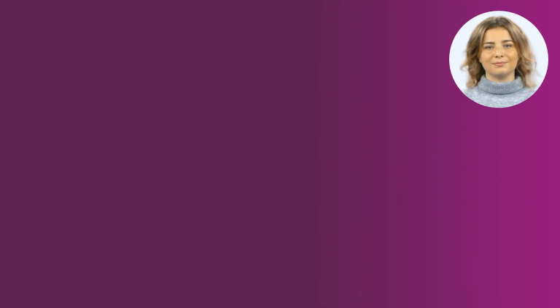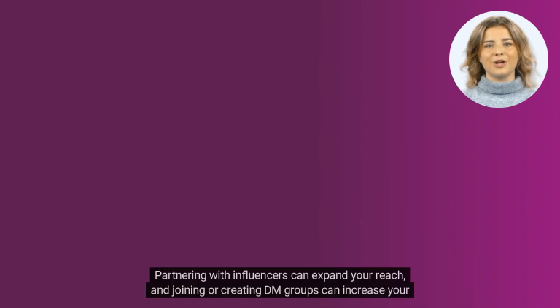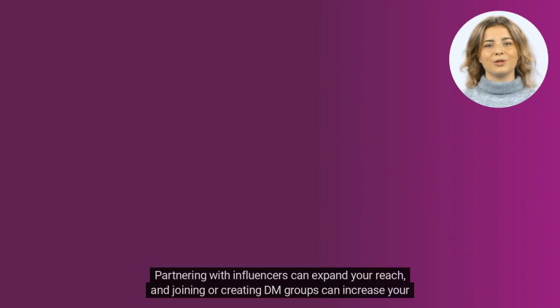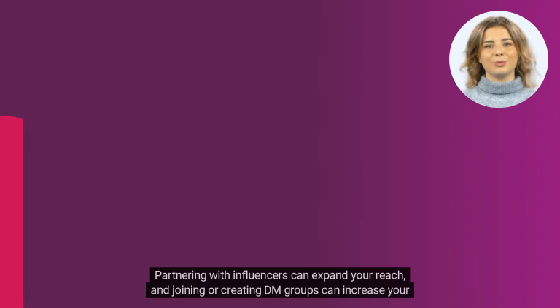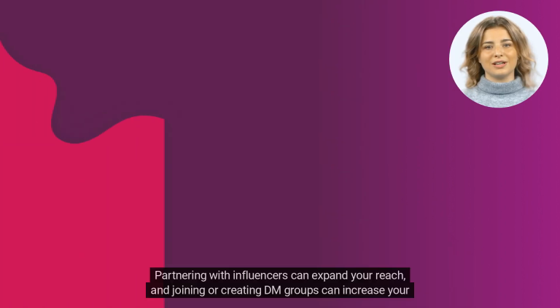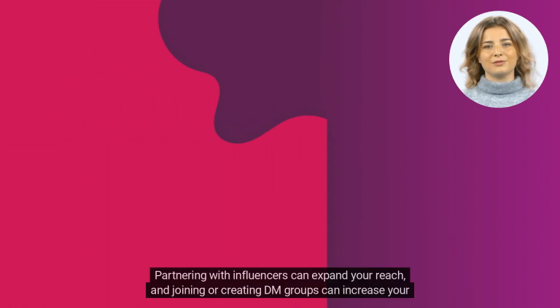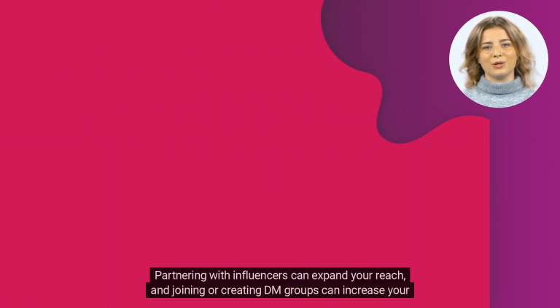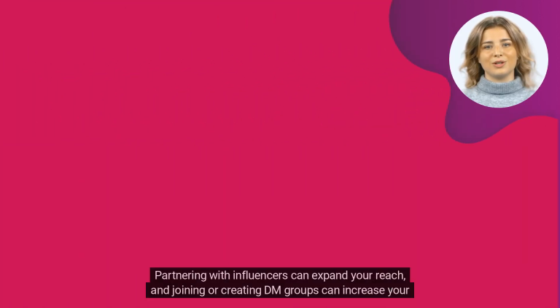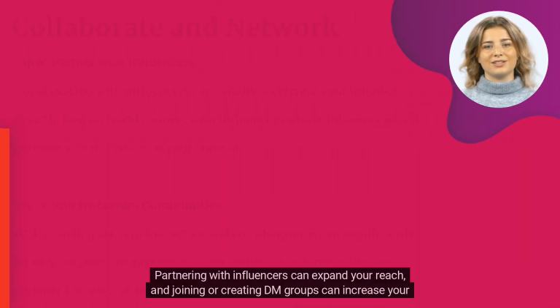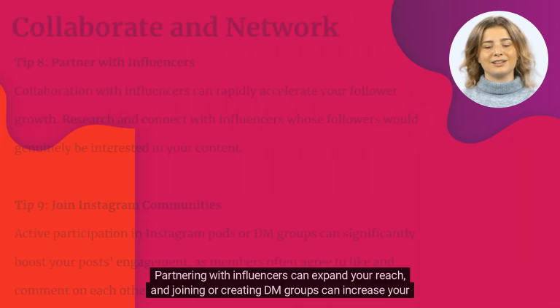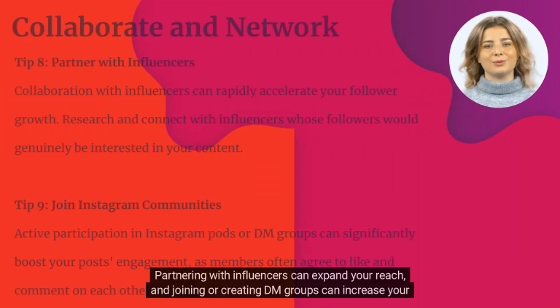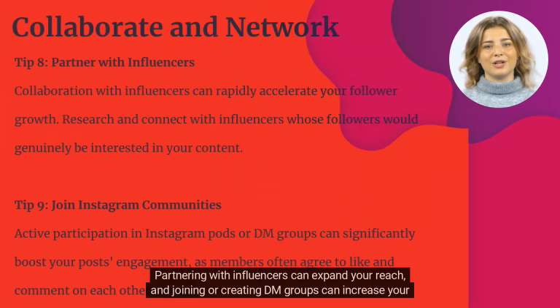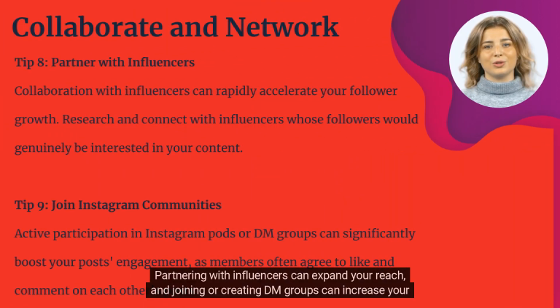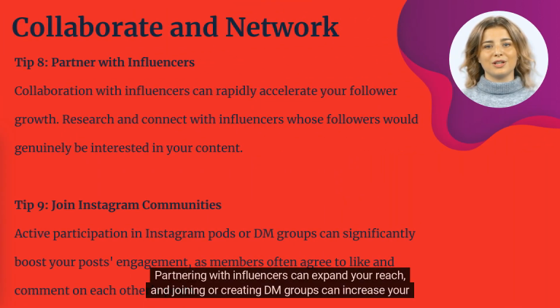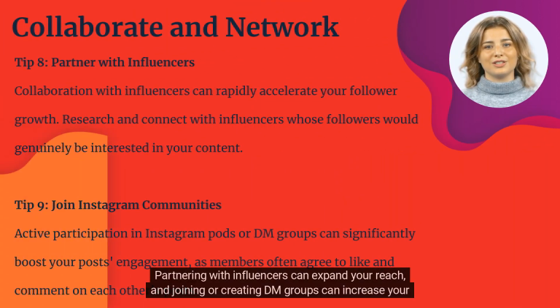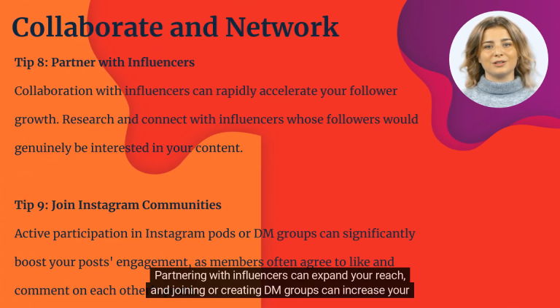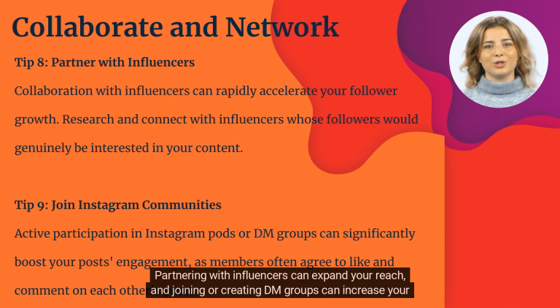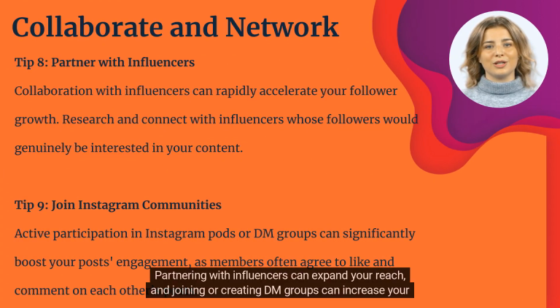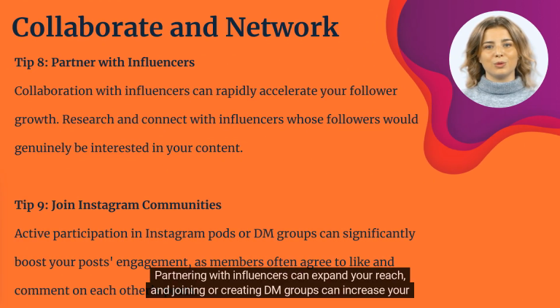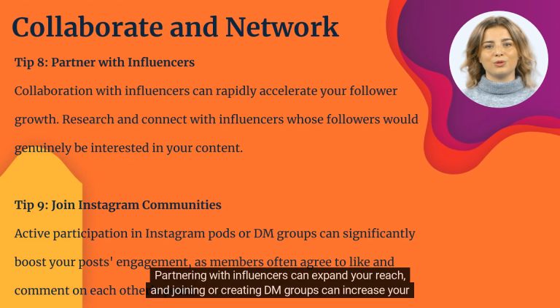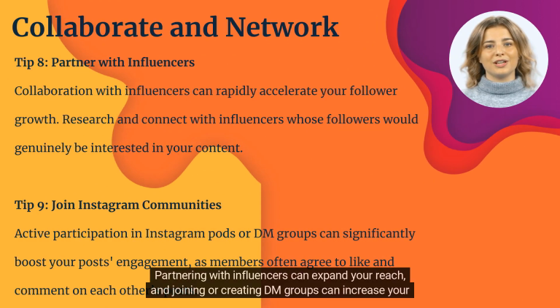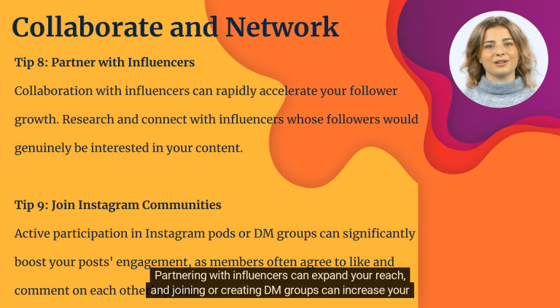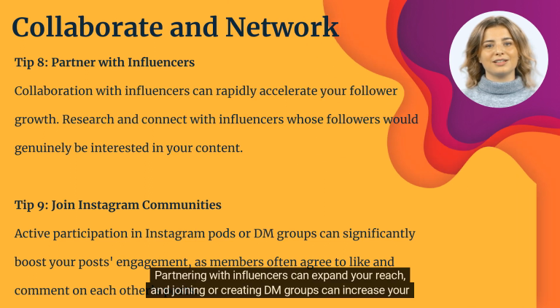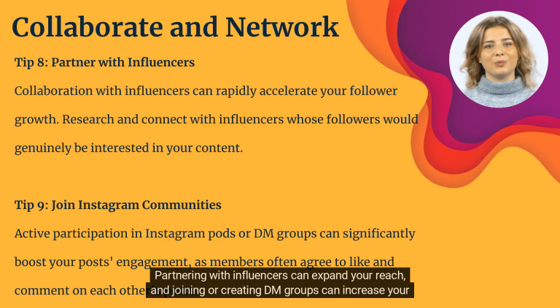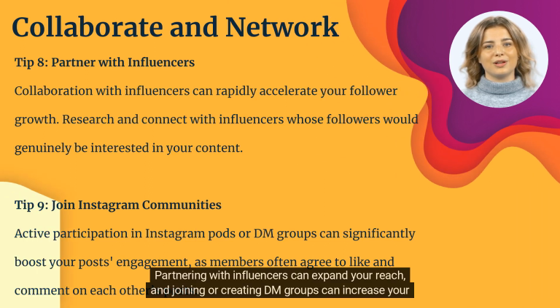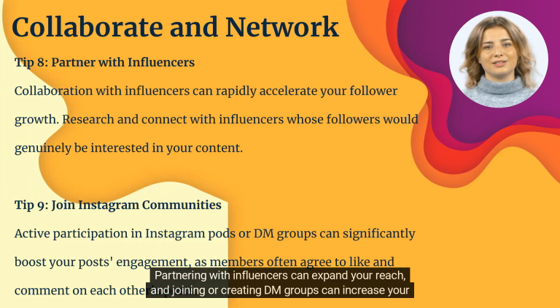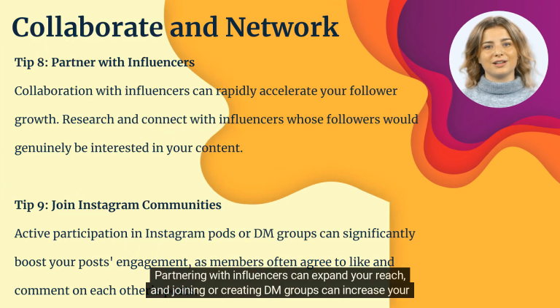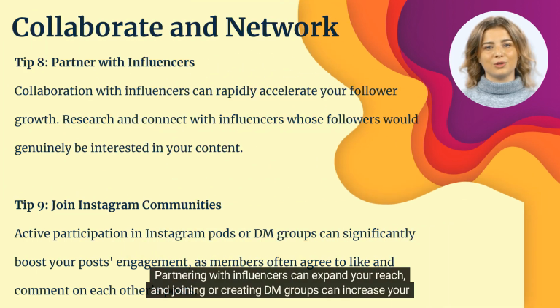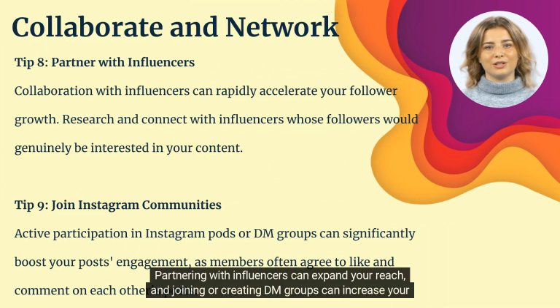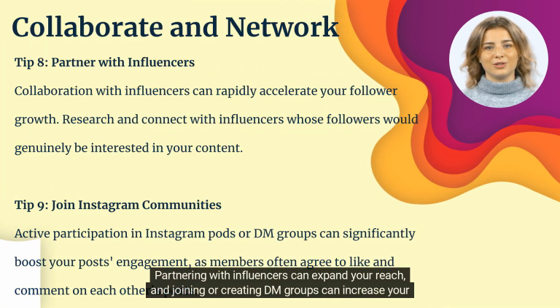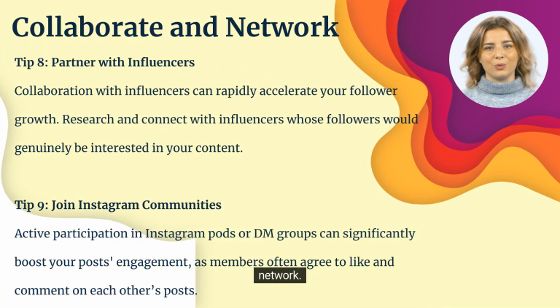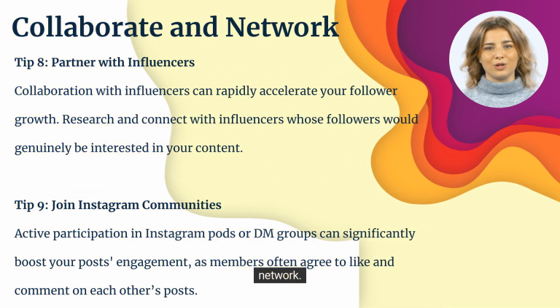Partnering with influencers can expand your reach, and joining or creating DM groups can increase your network.